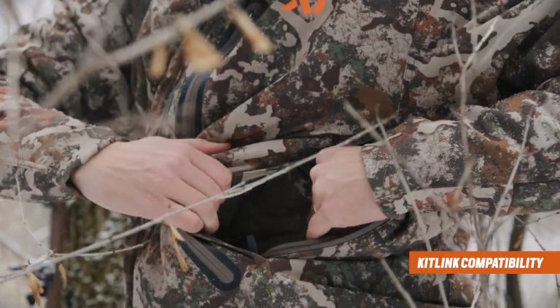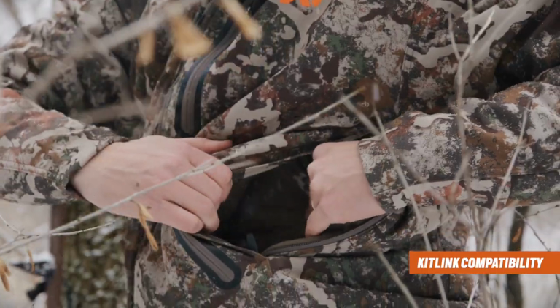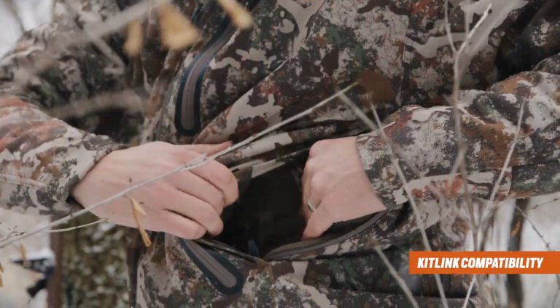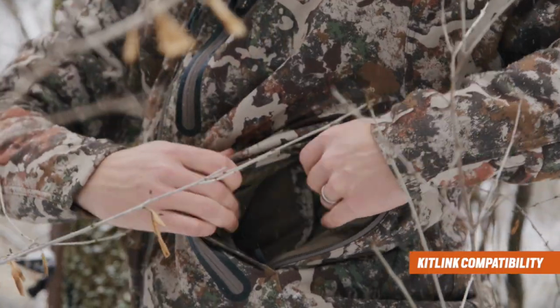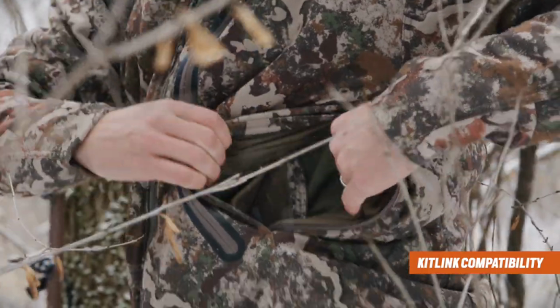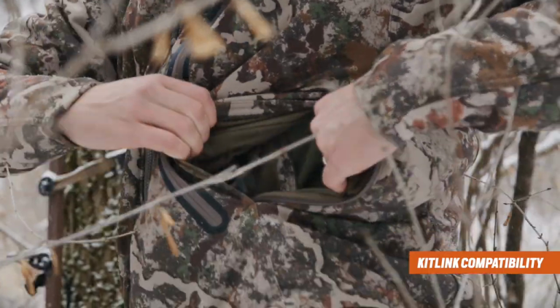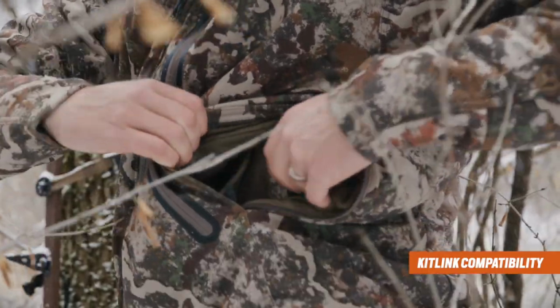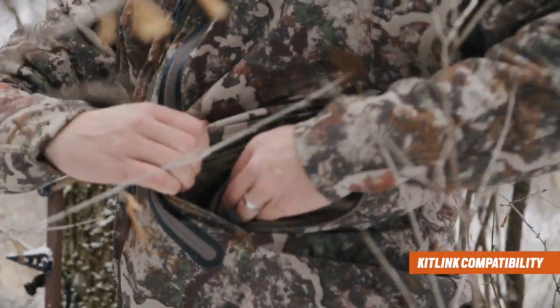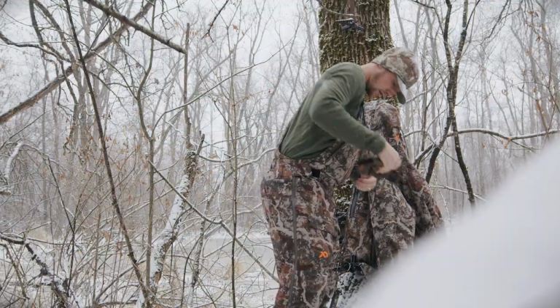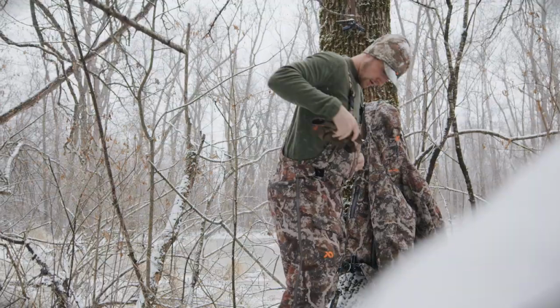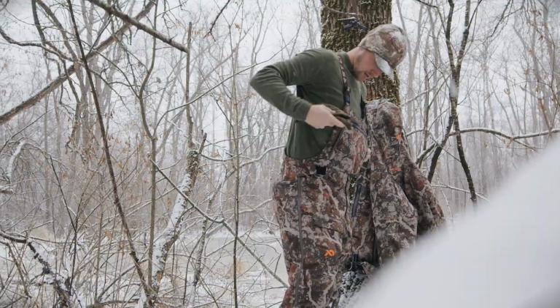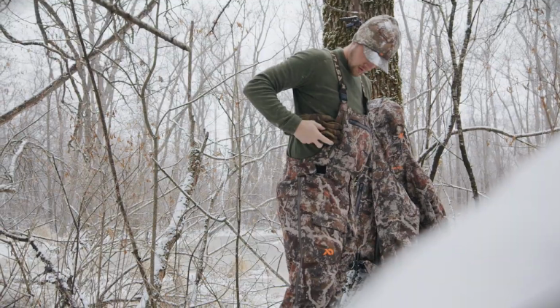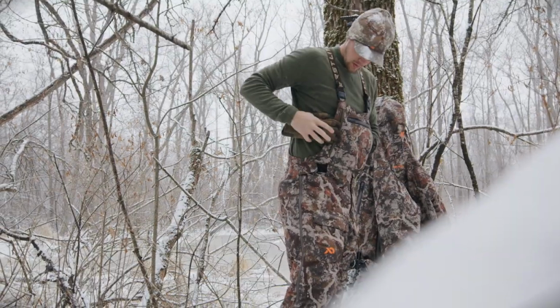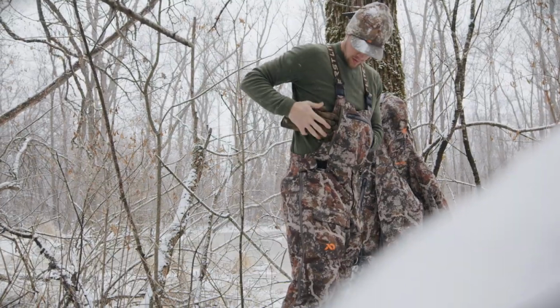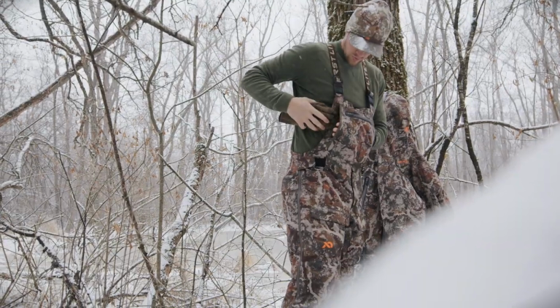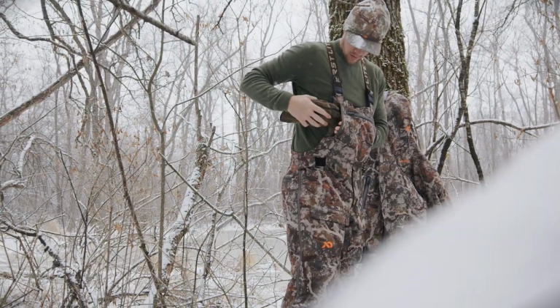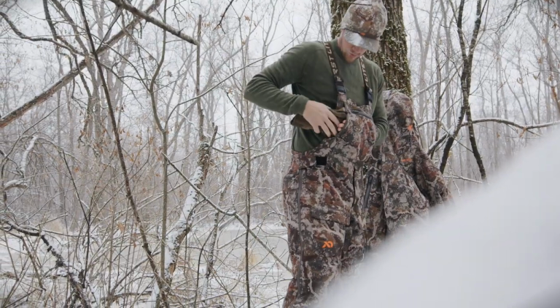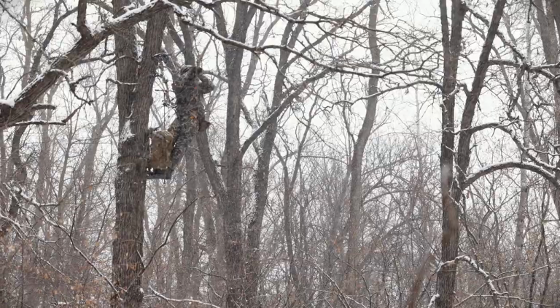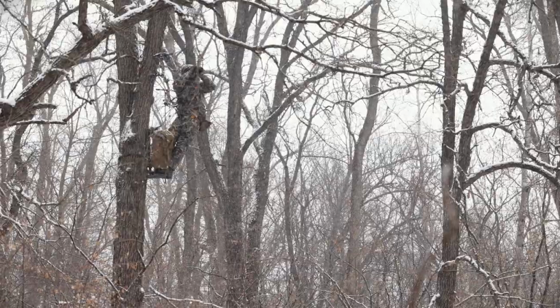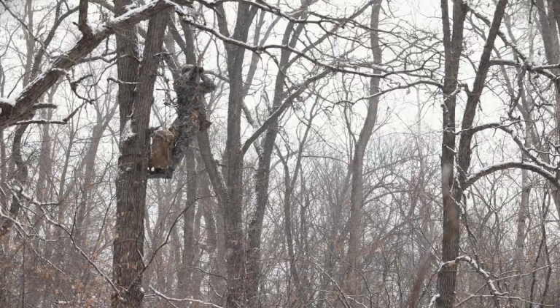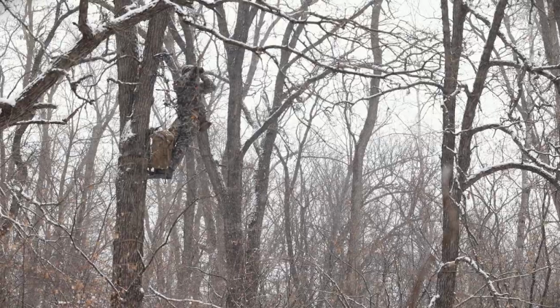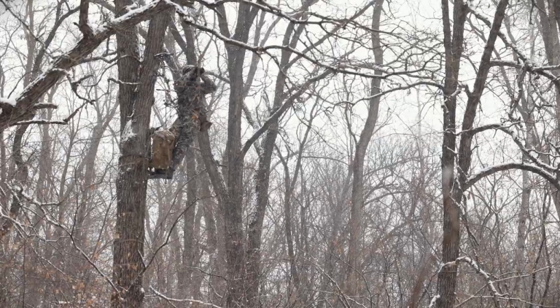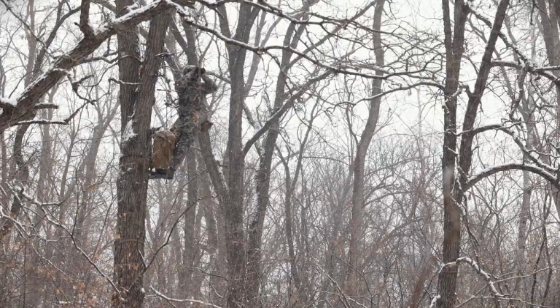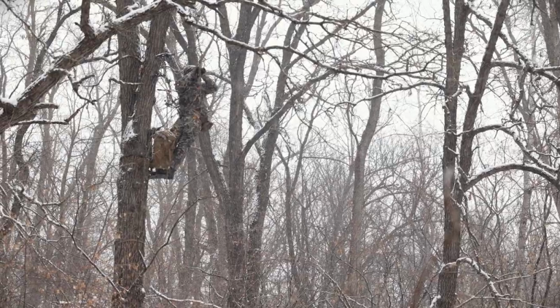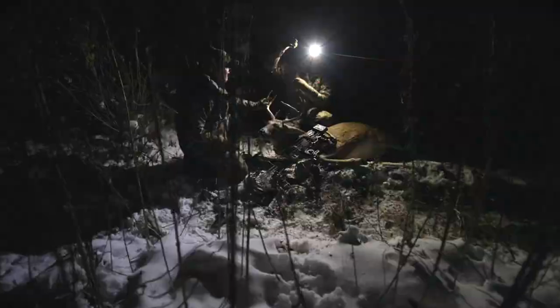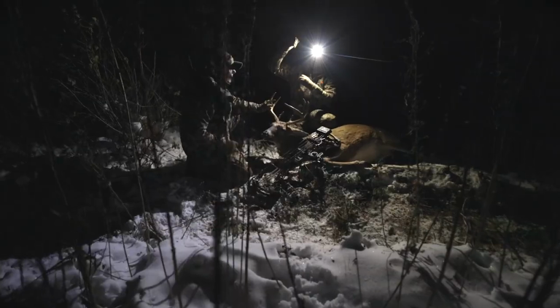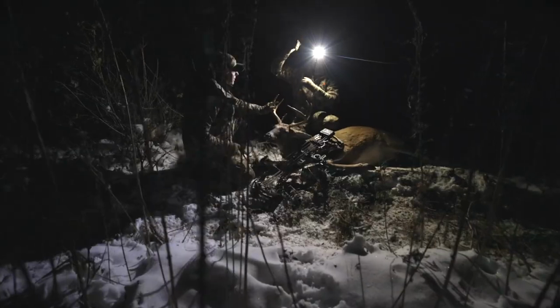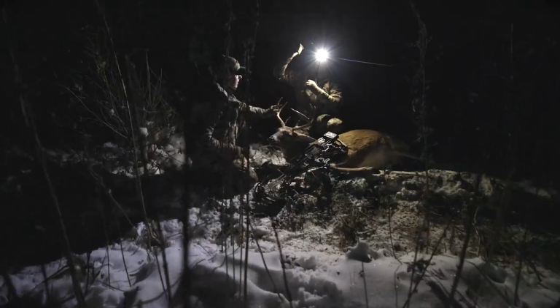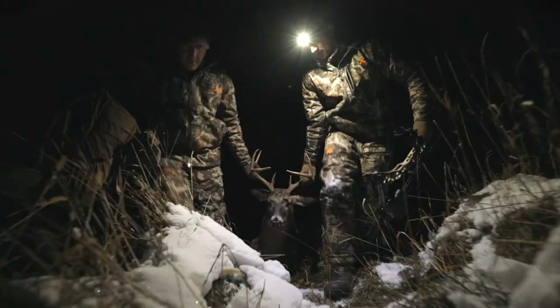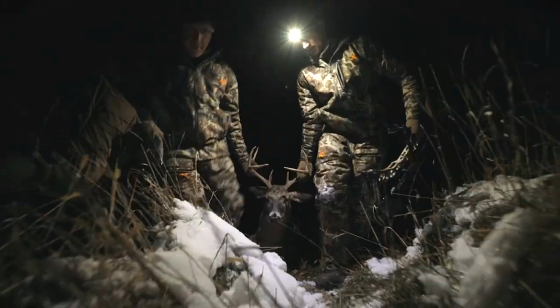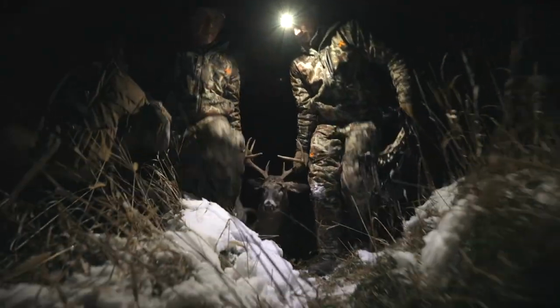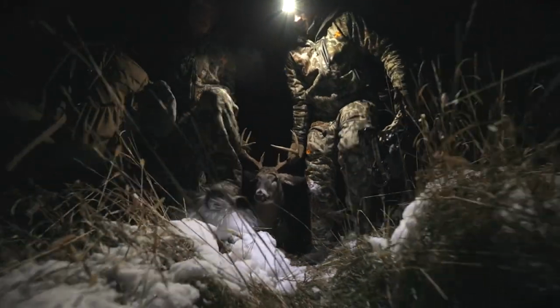This bomber cold weather bib will keep you in the stand long enough to punch your tag in the late season.